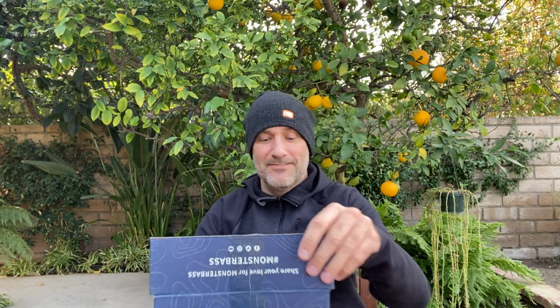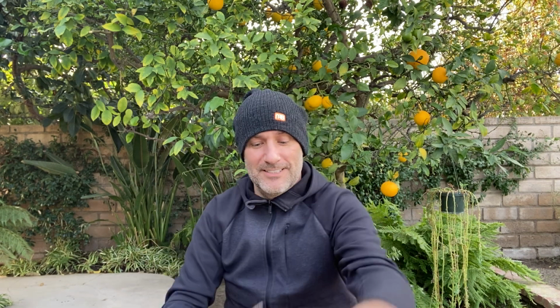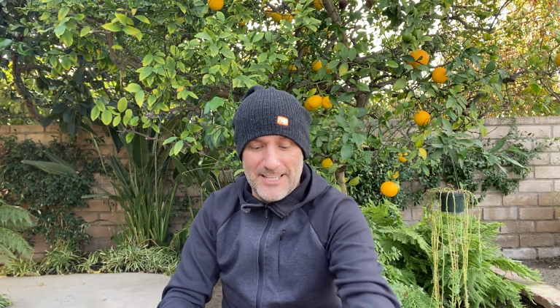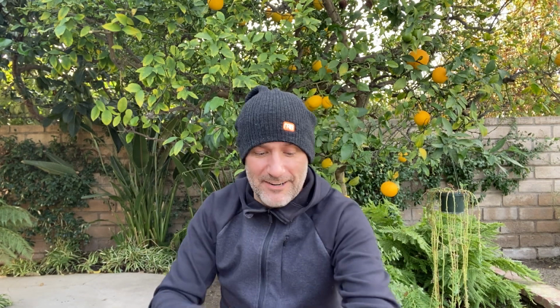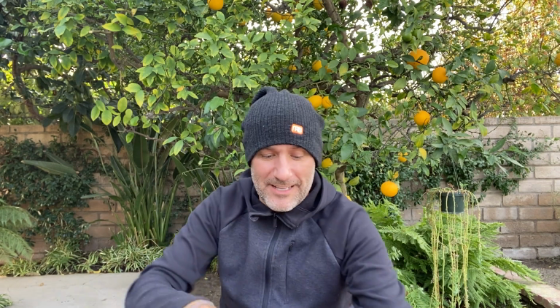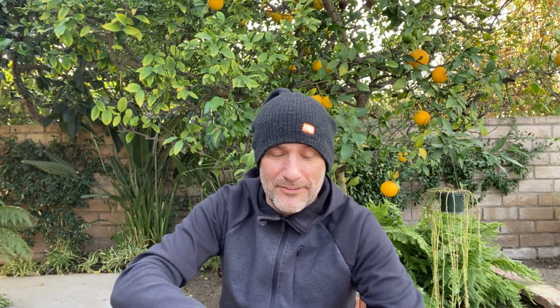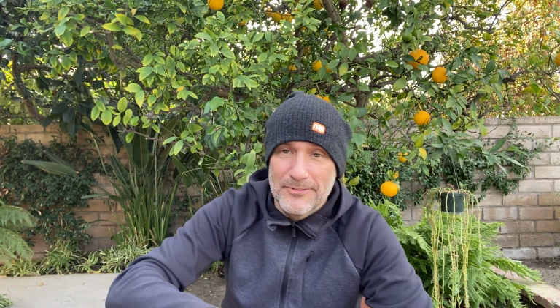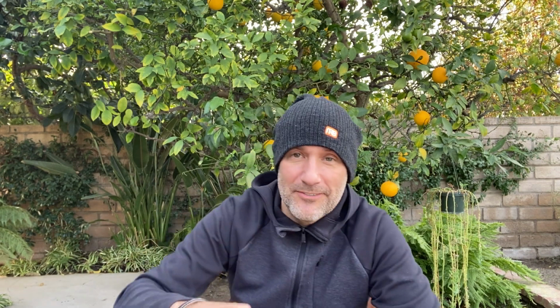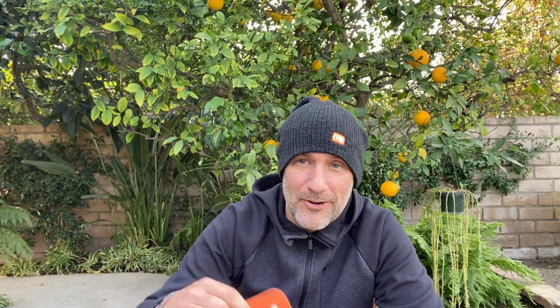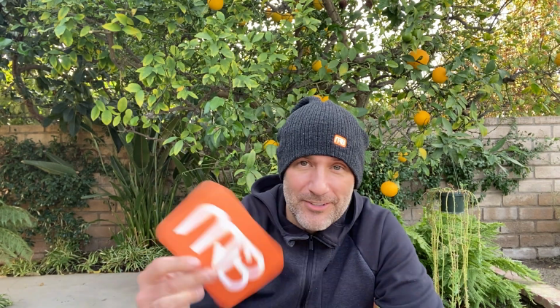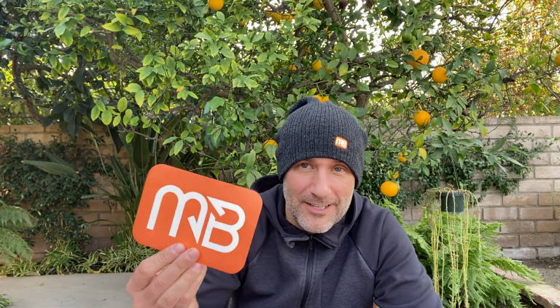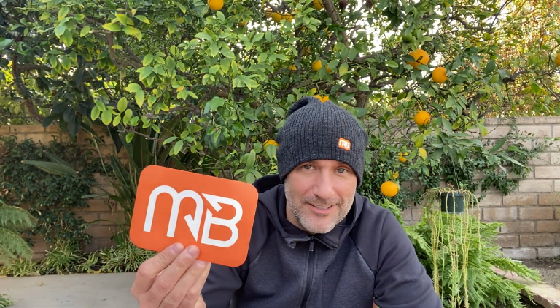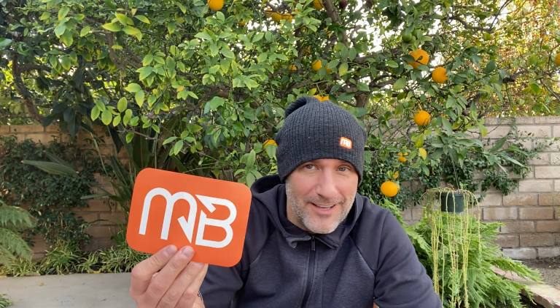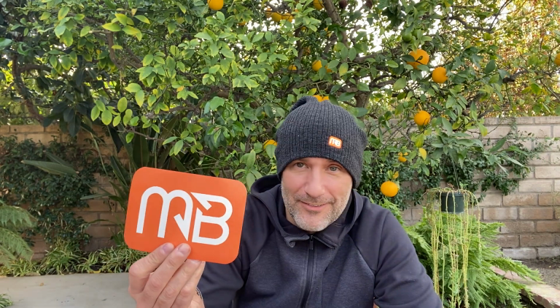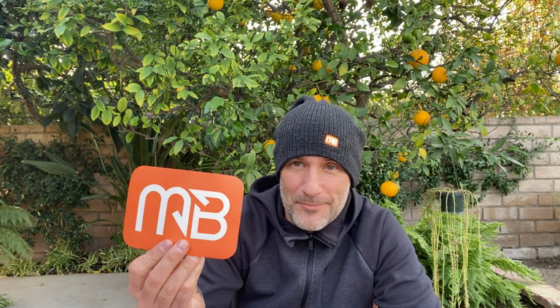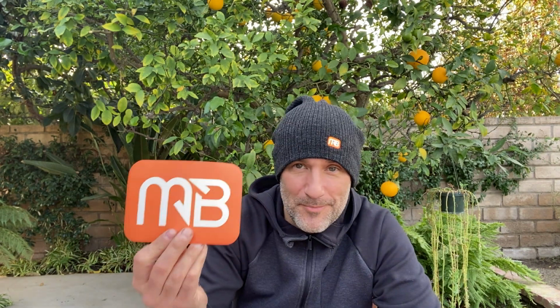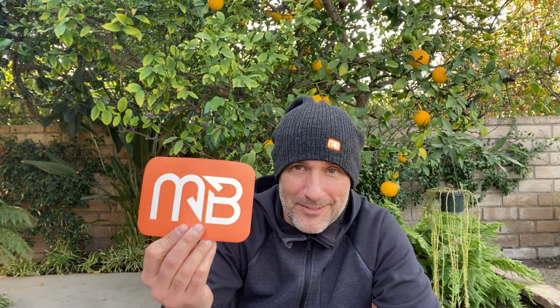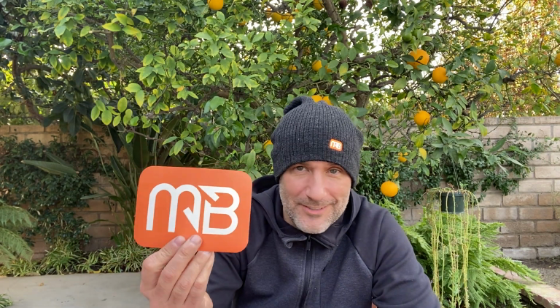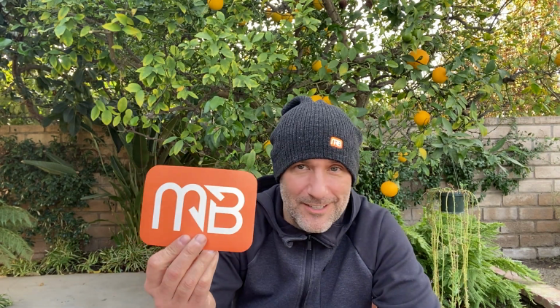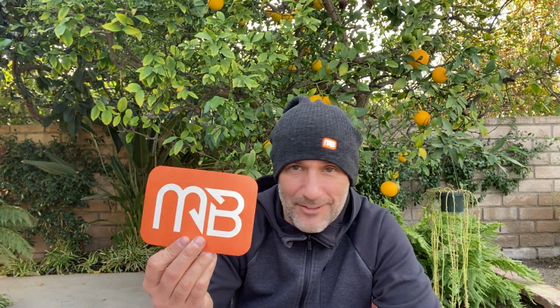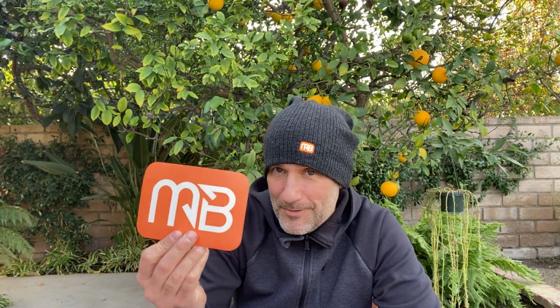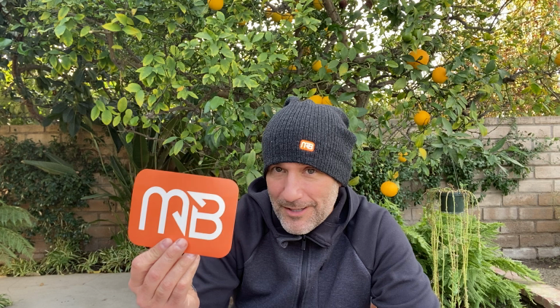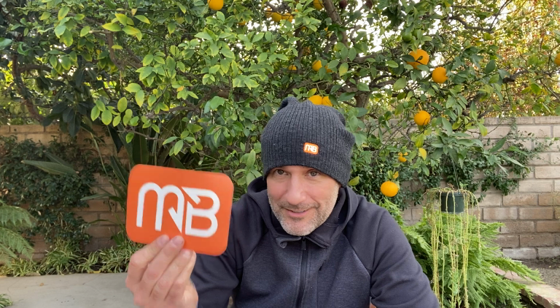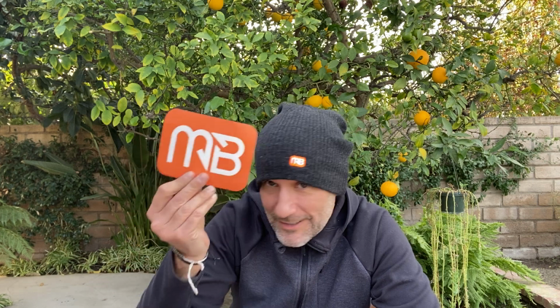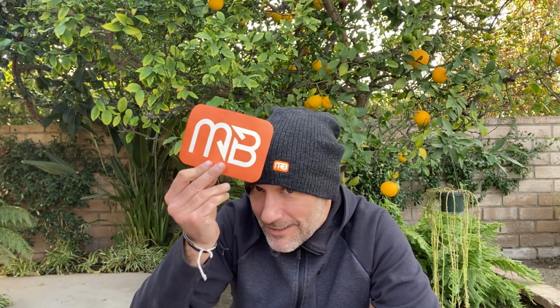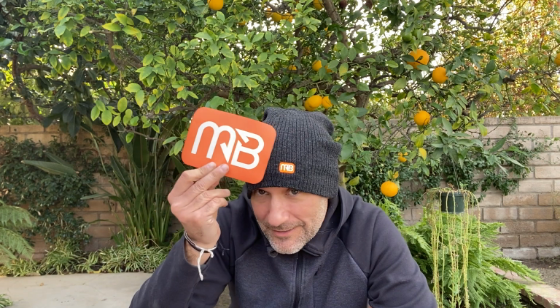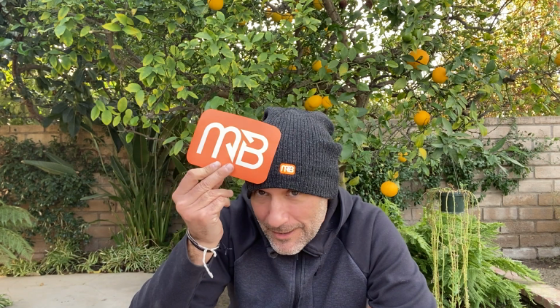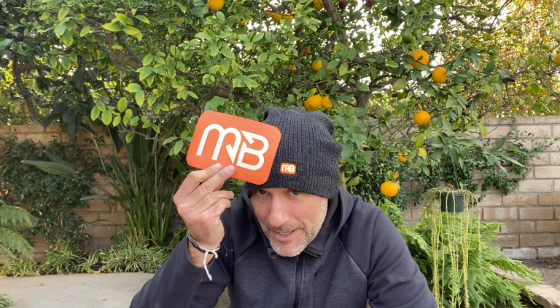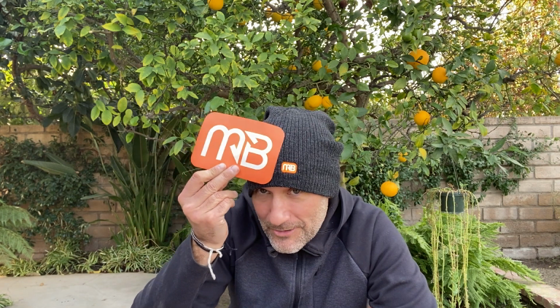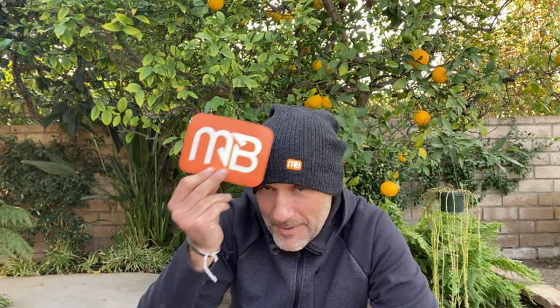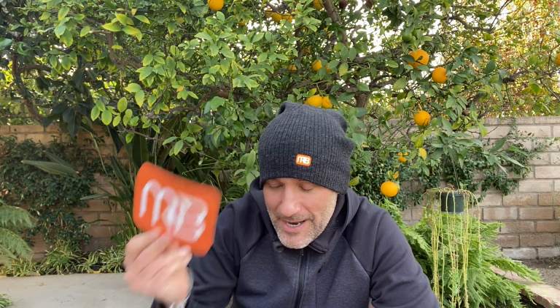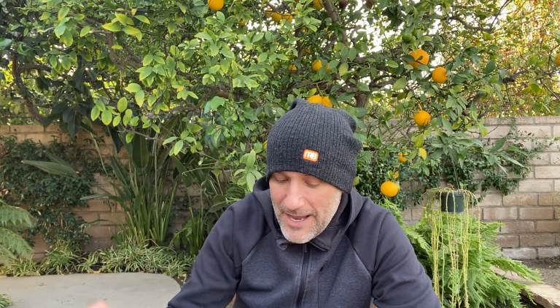Let's get right down to it. Of course, I got to hook you guys up with a big sticker because we all like stickers — kind of matches my hat.